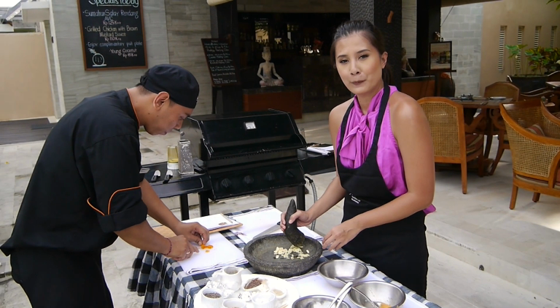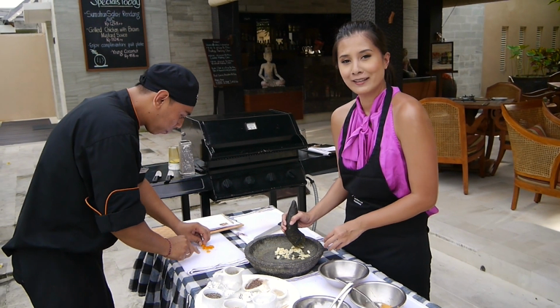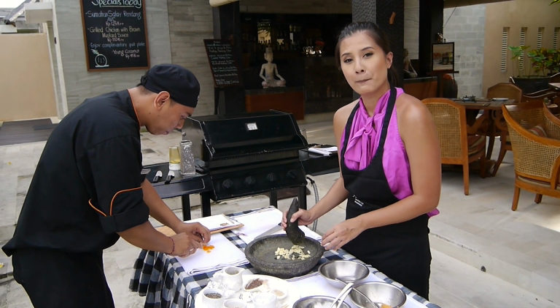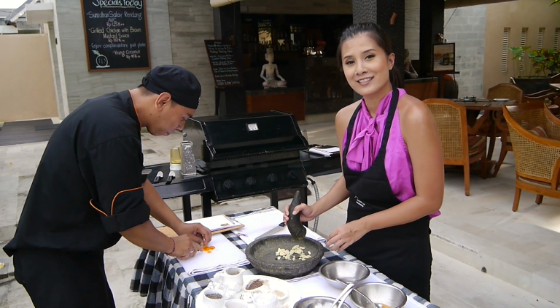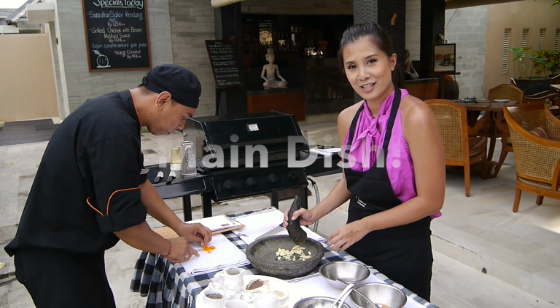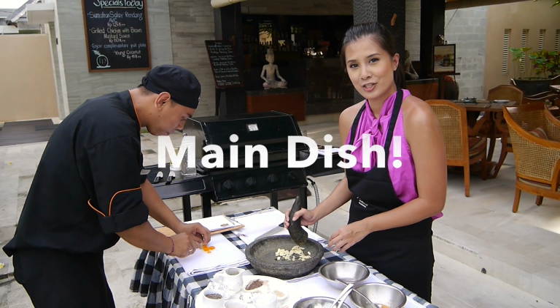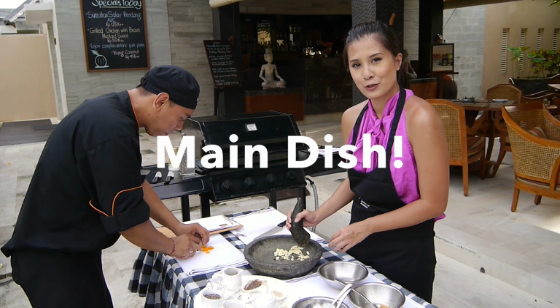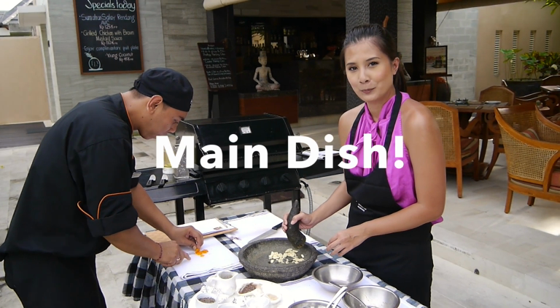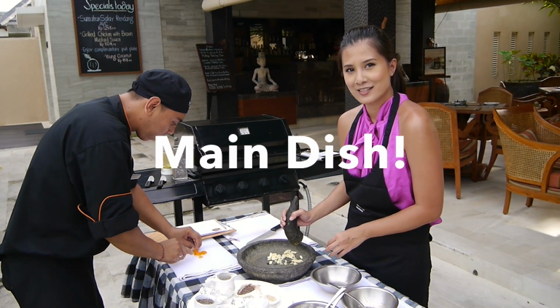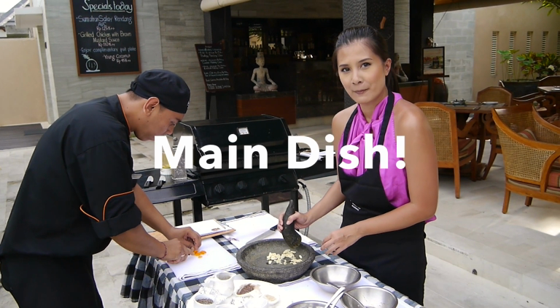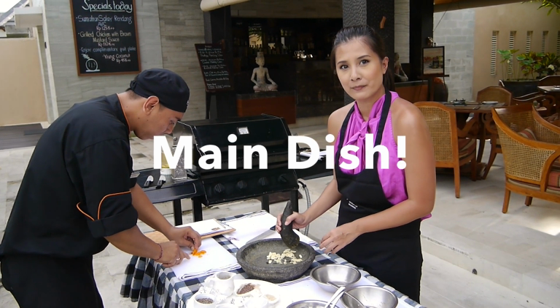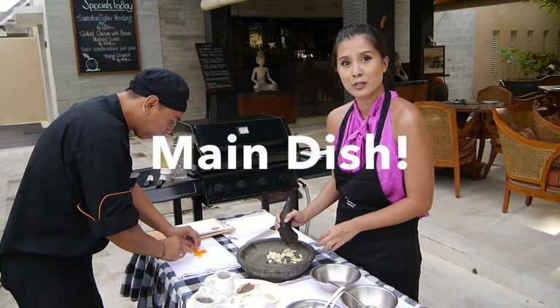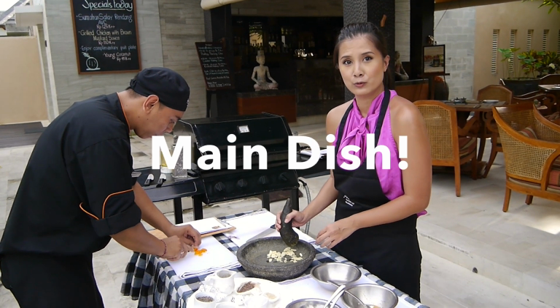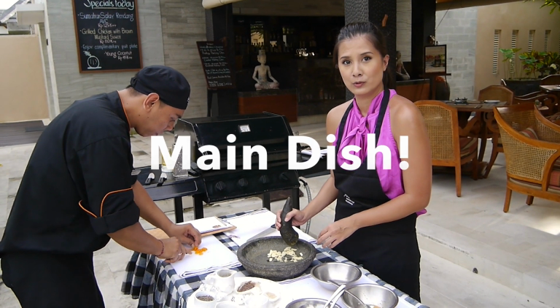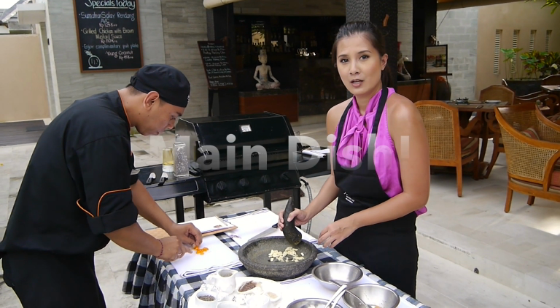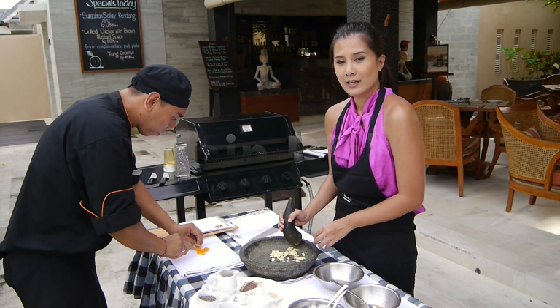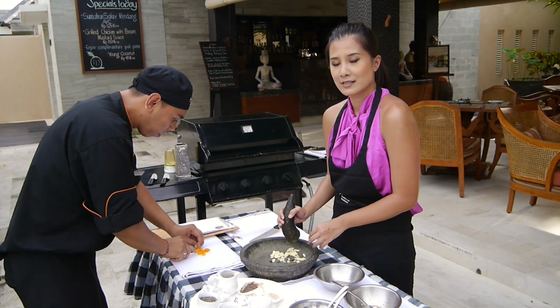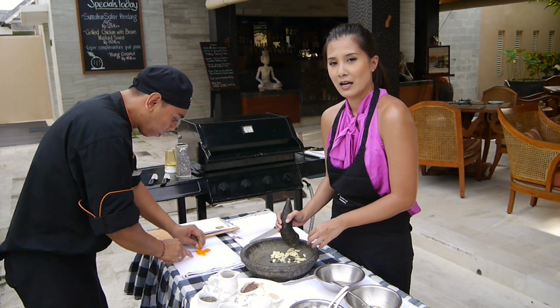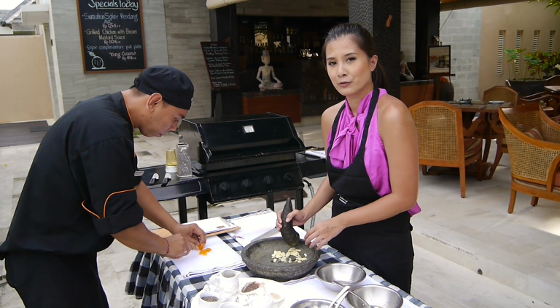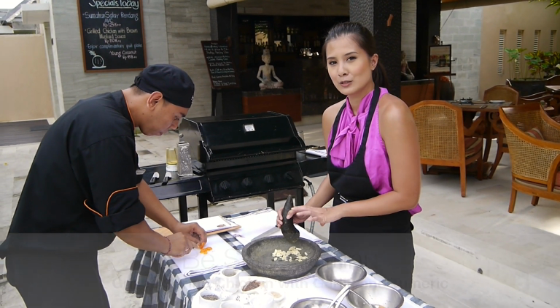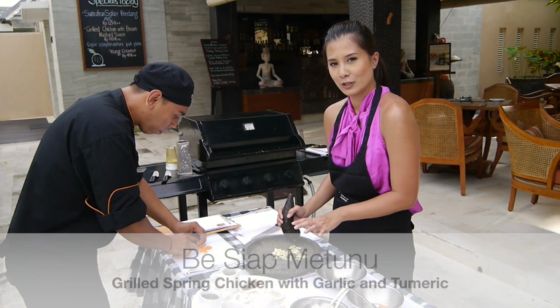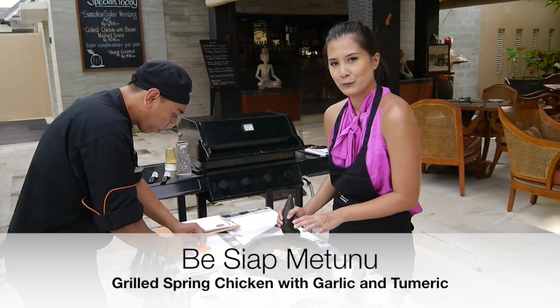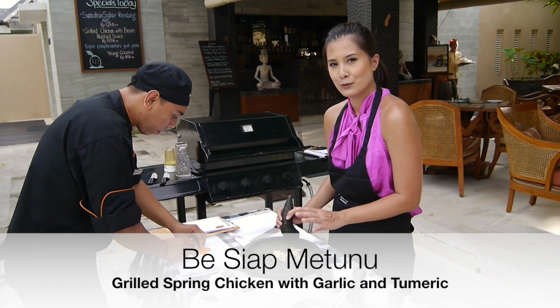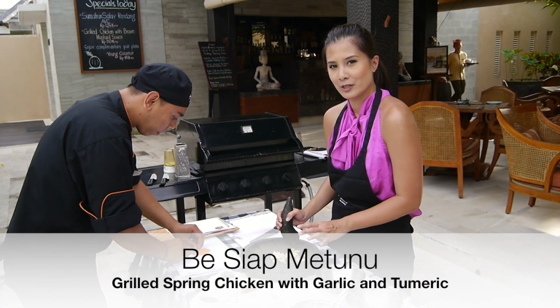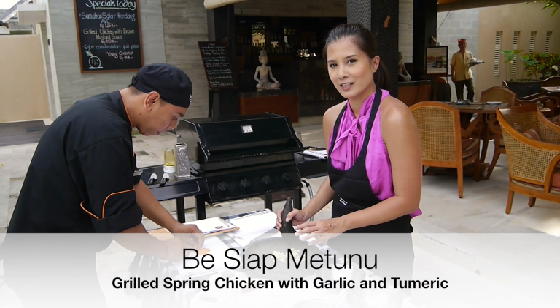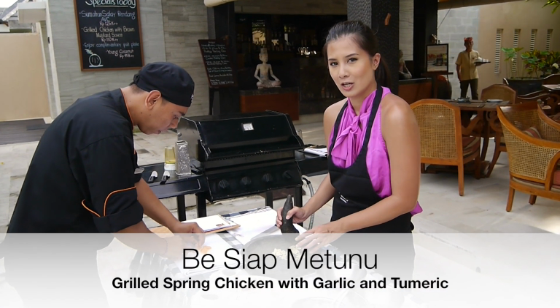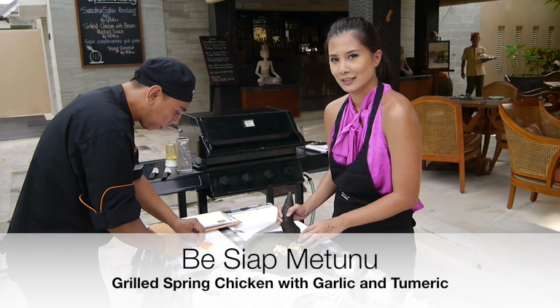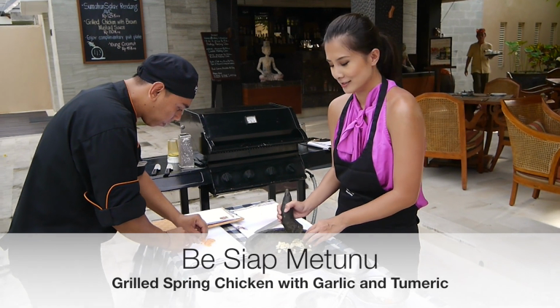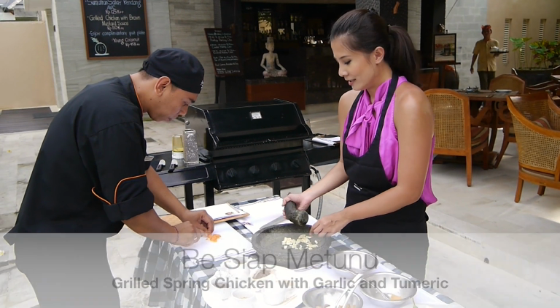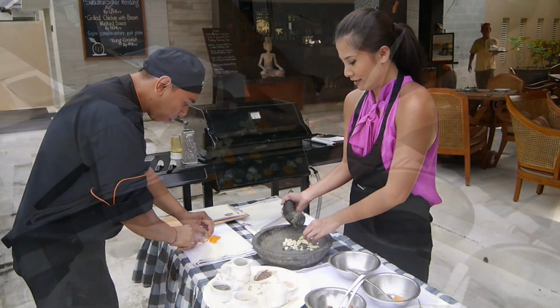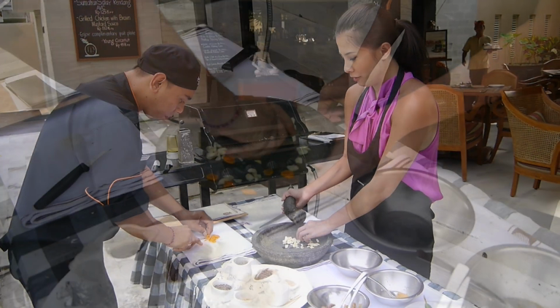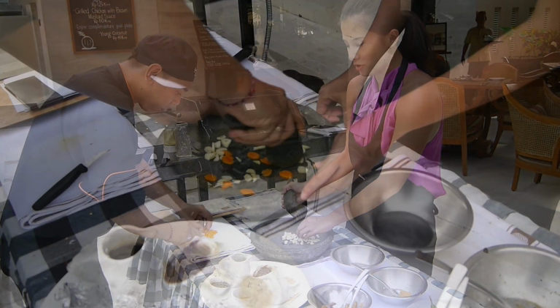Now we're making the main dish. It's called Bessia Fumitumi. It's a grilled chicken with turmeric and garlic.